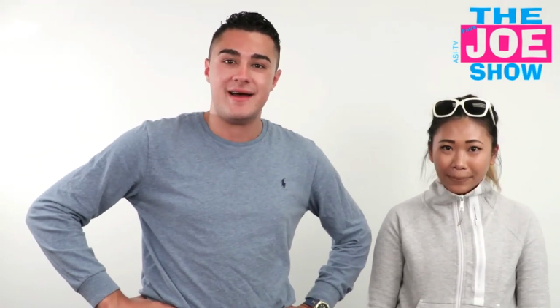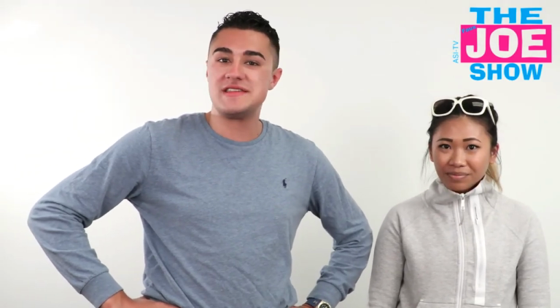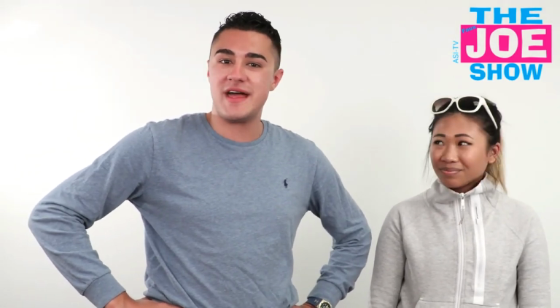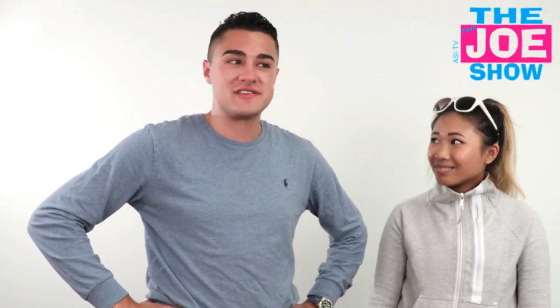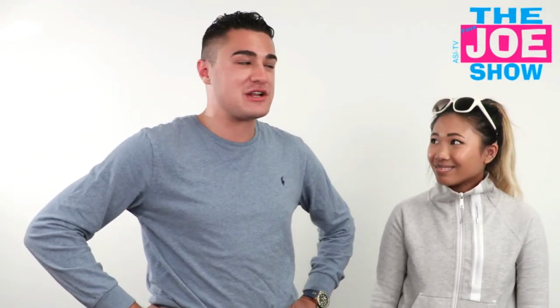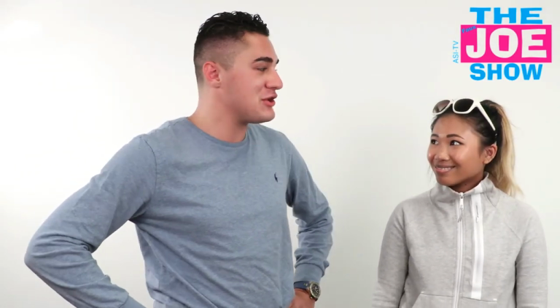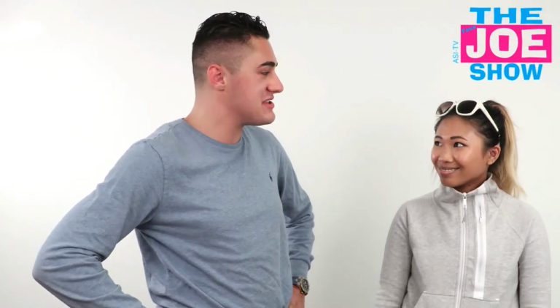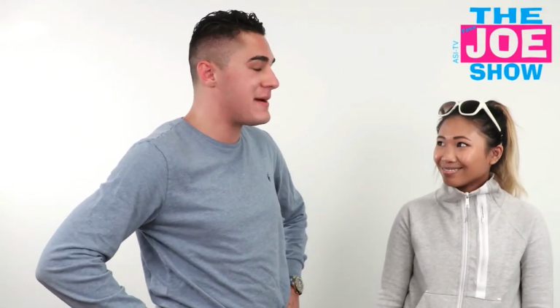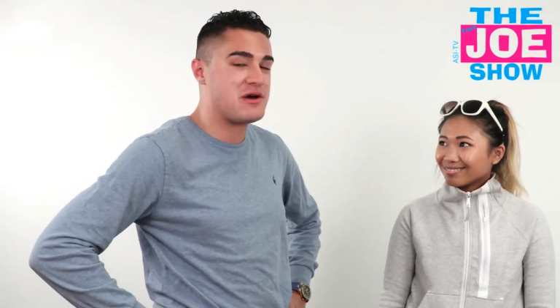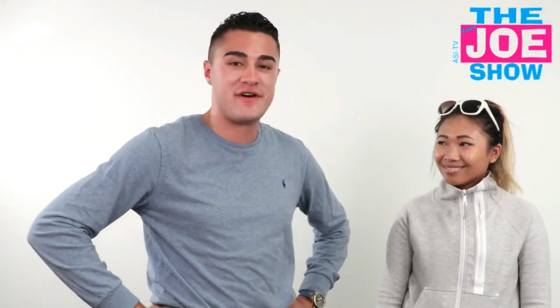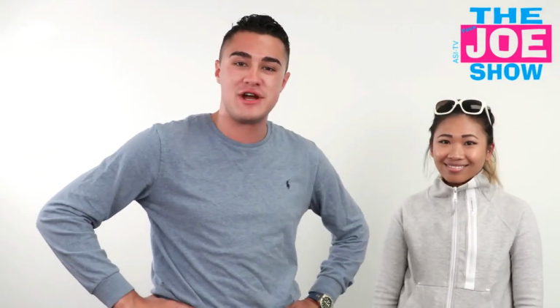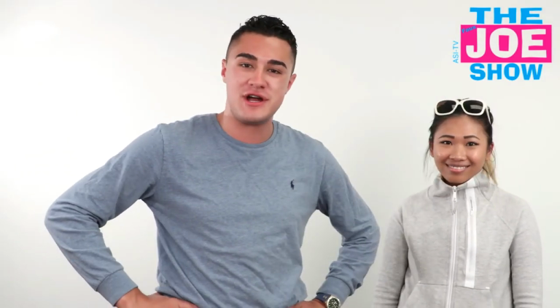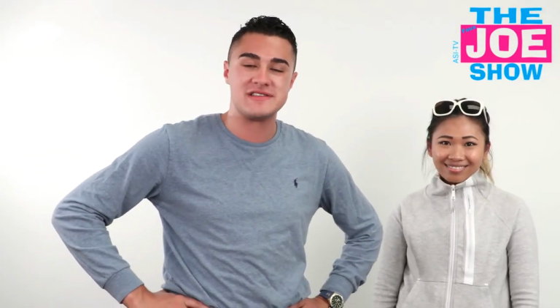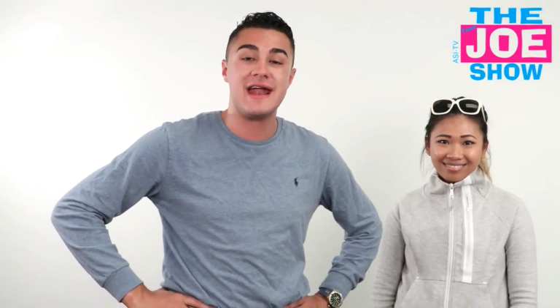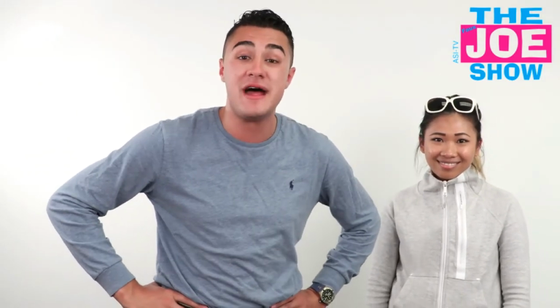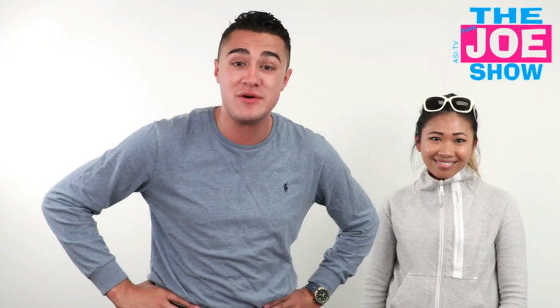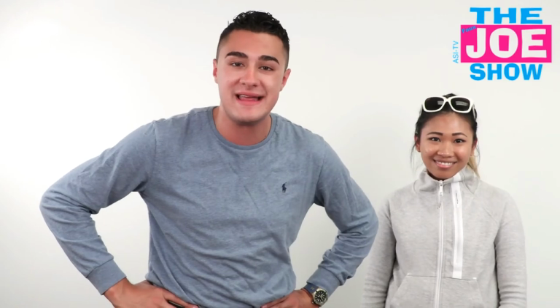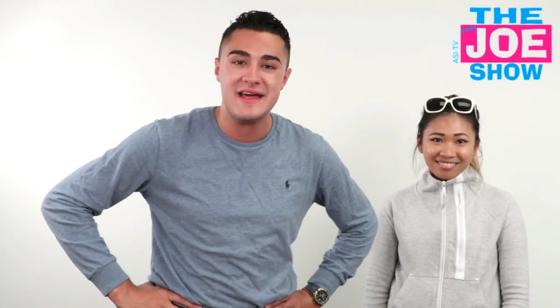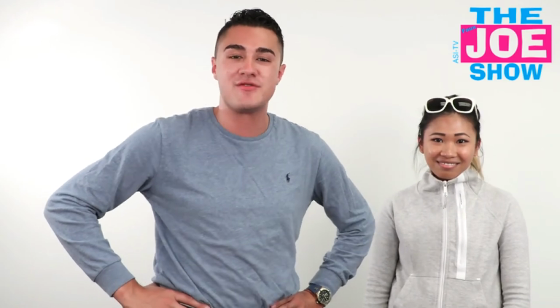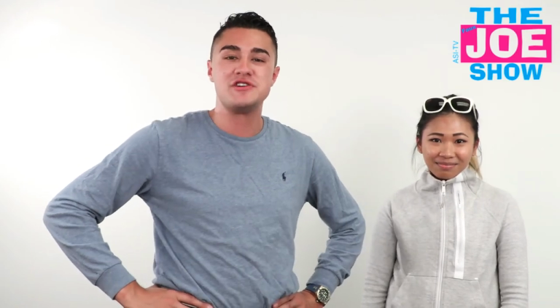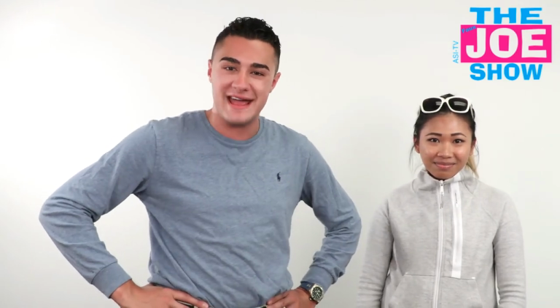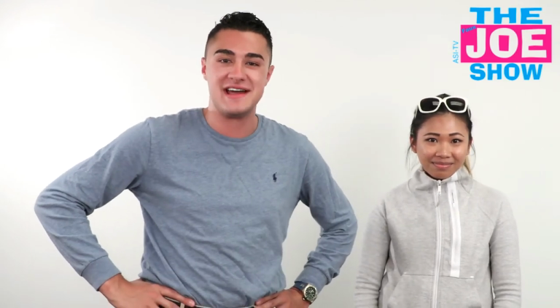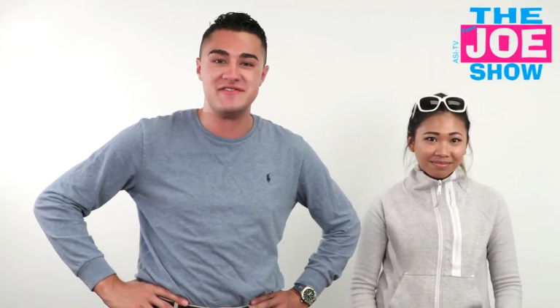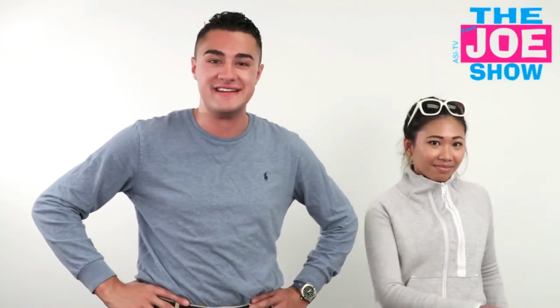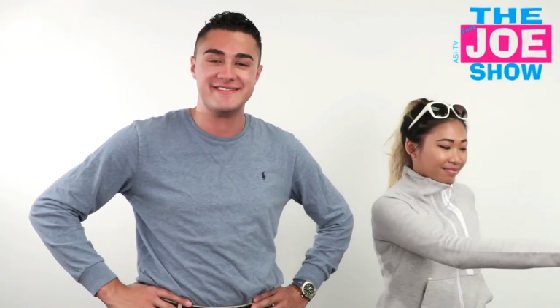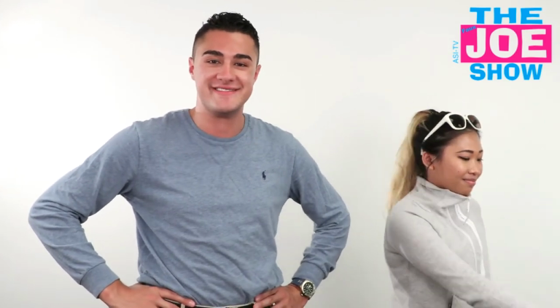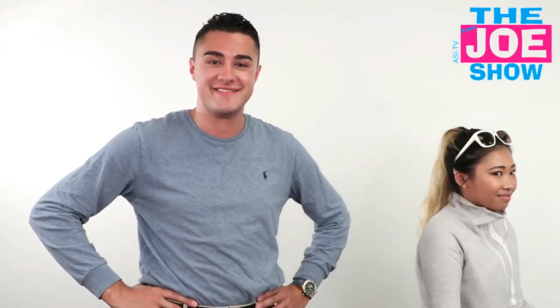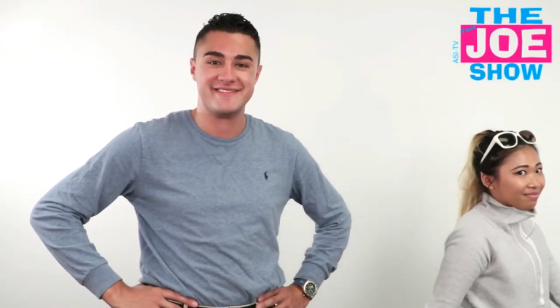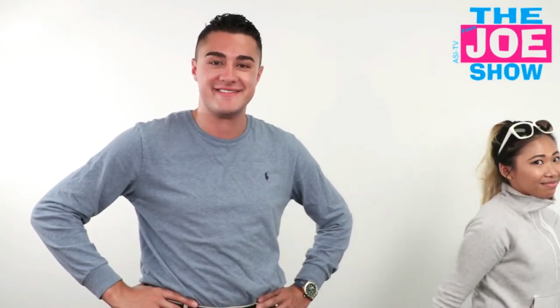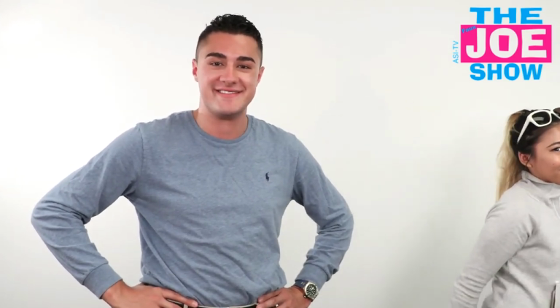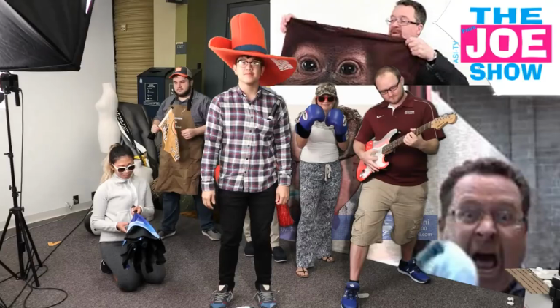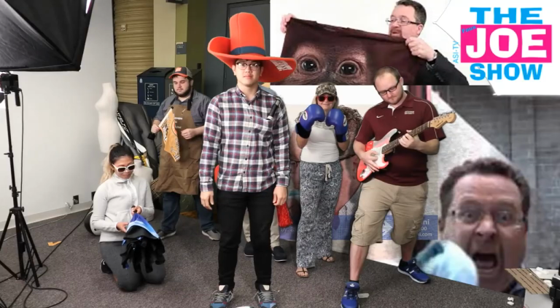All right, so that looks like it concludes this episode of the Faux Joe Show. Once again, I'm not Joe Haley. Thanks for watching ASI TV. Bye bye.